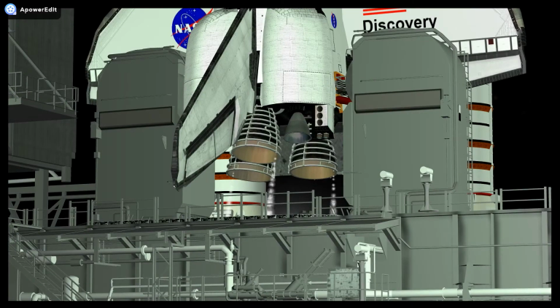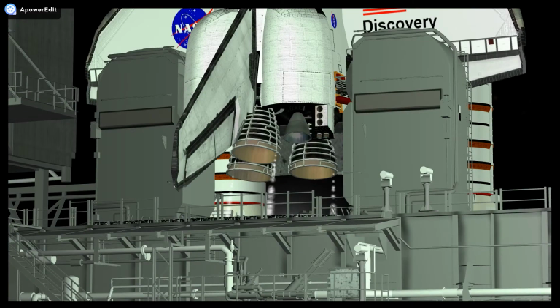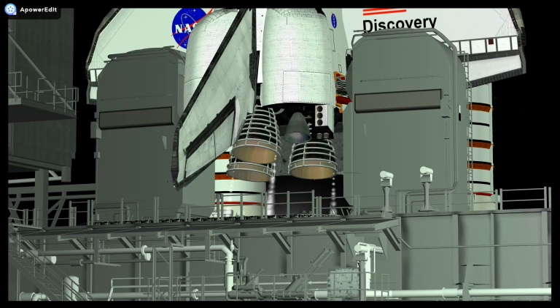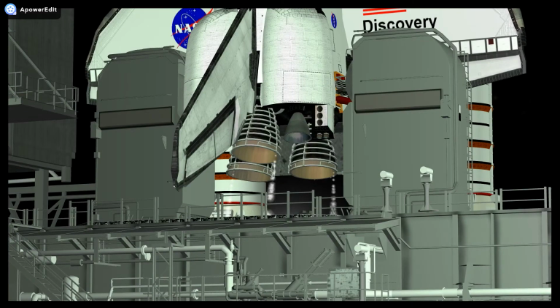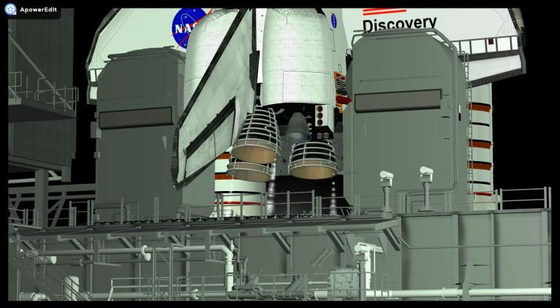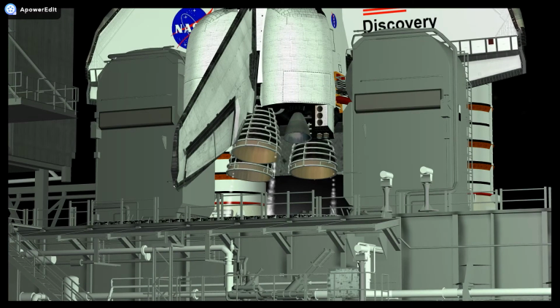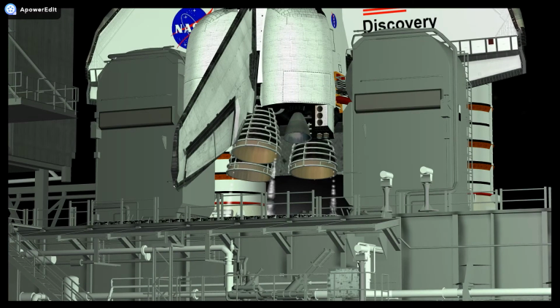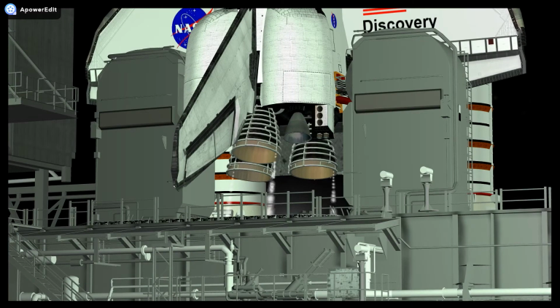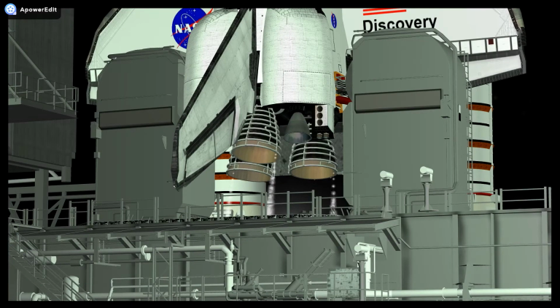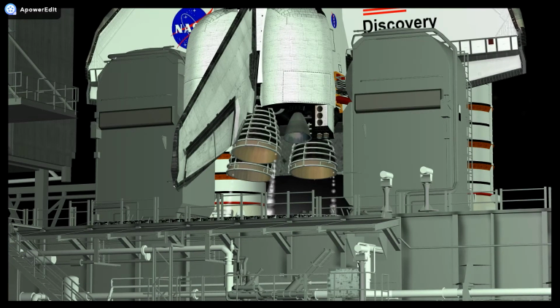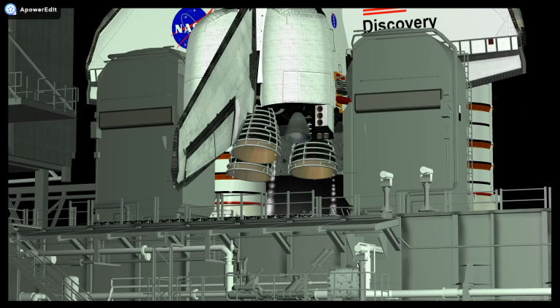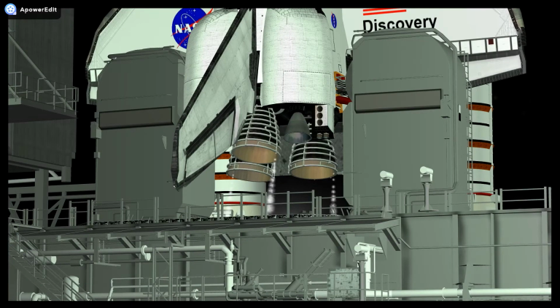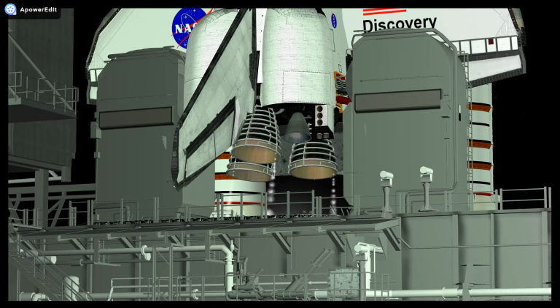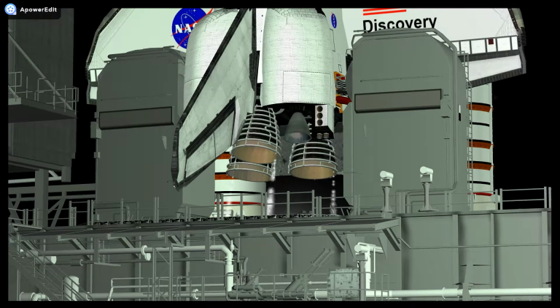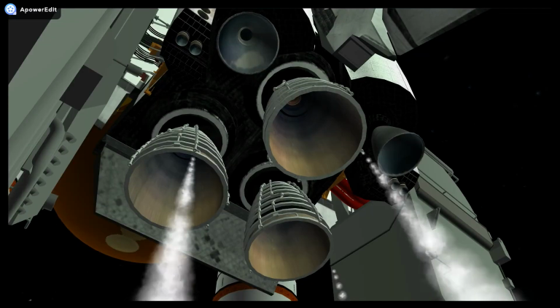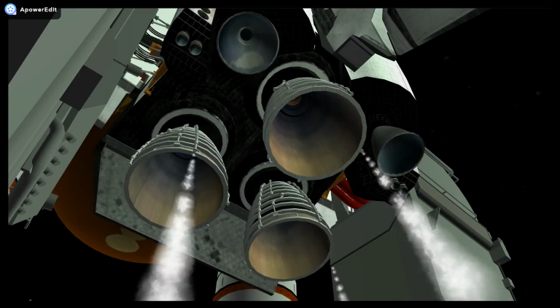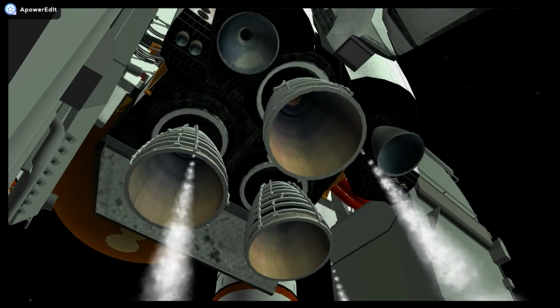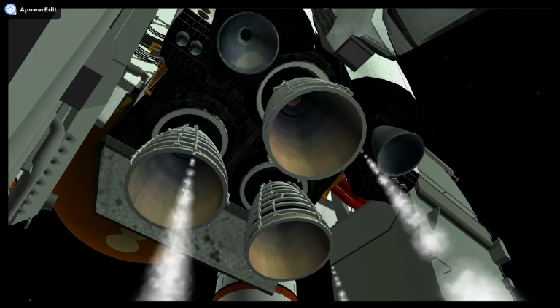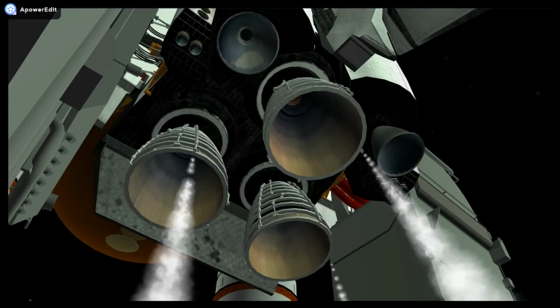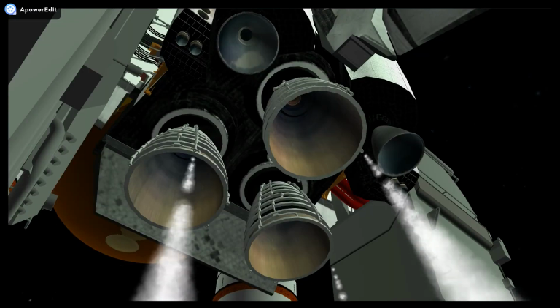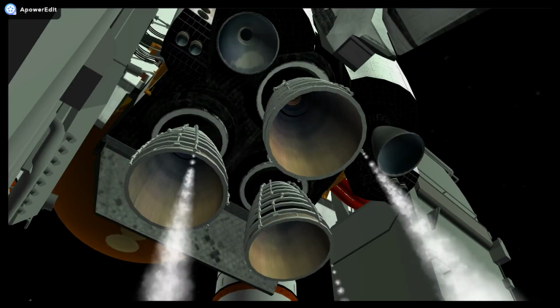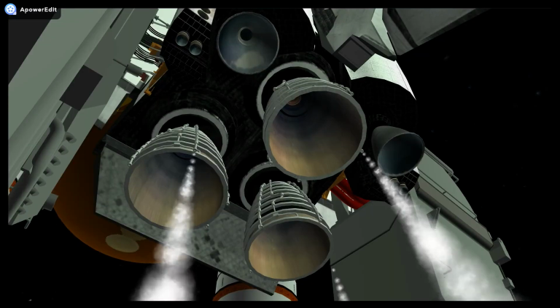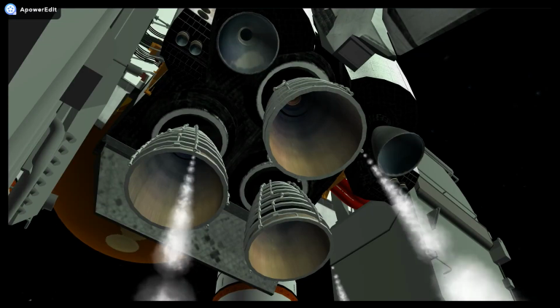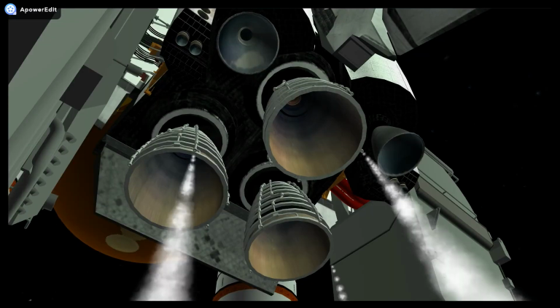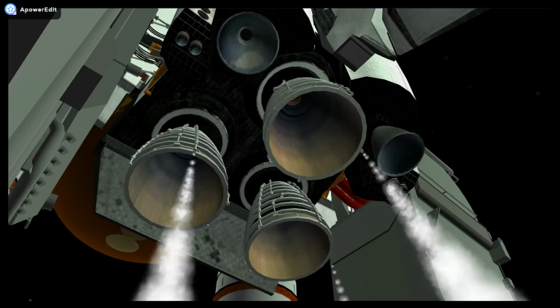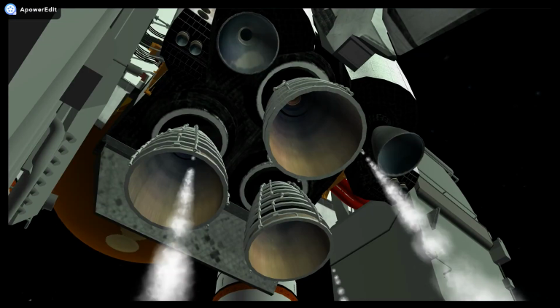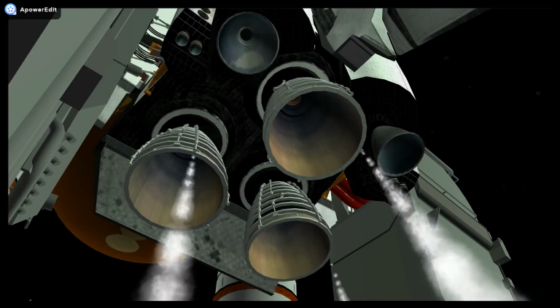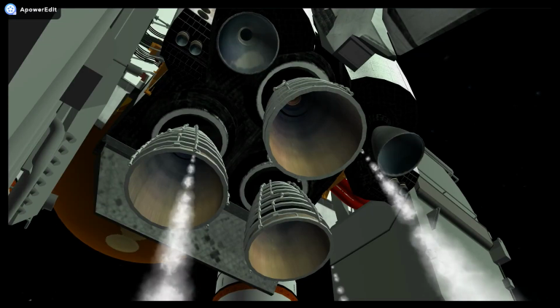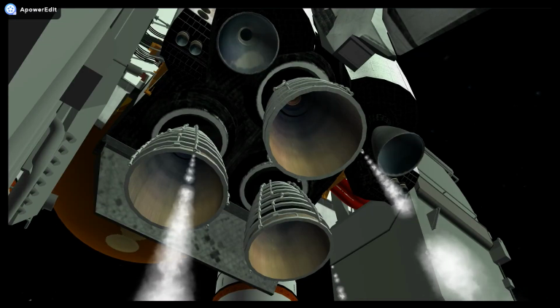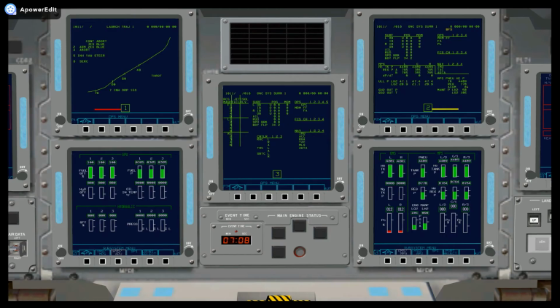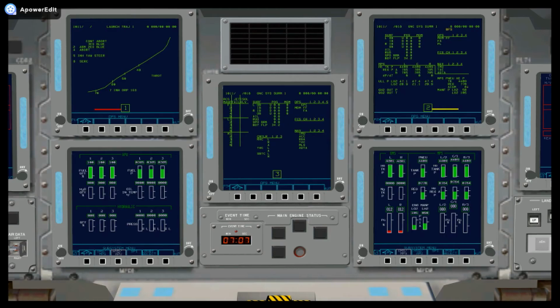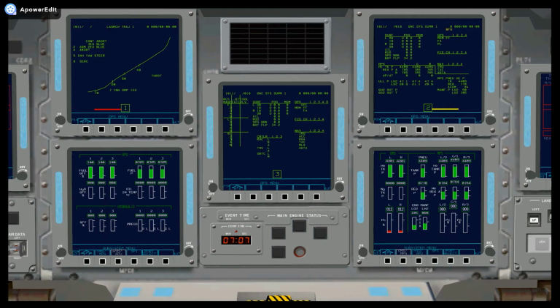STM is go. LRD: LRD is go. And CDR: Discovery is go.